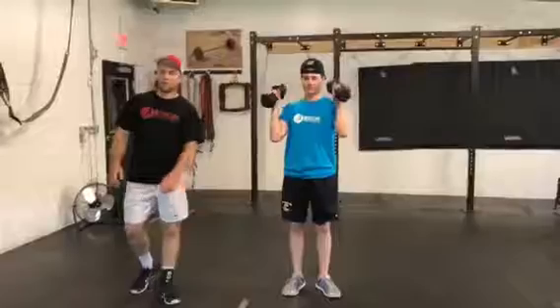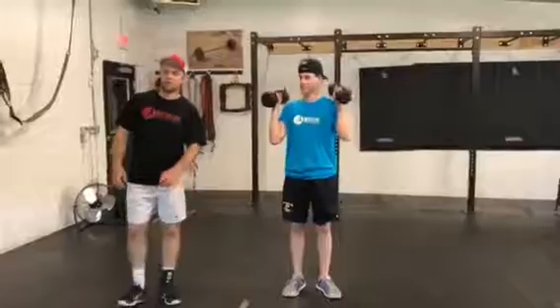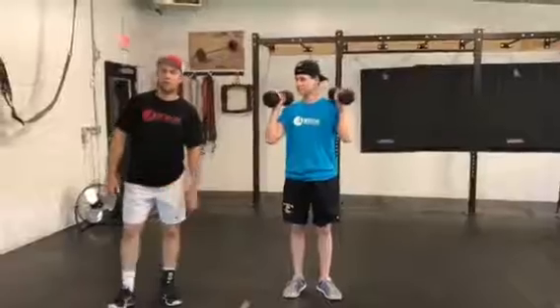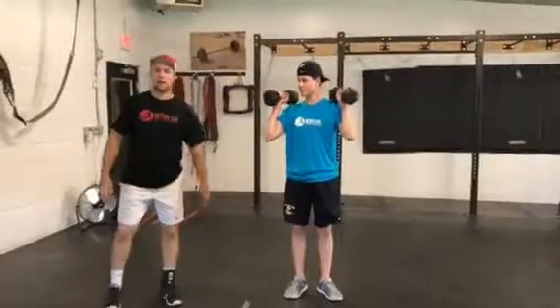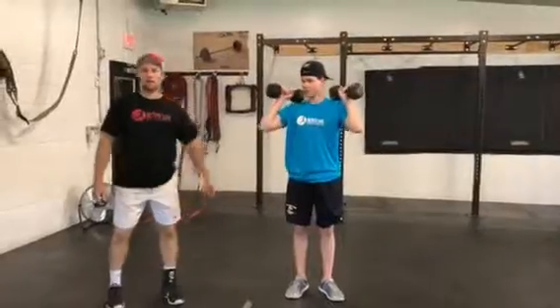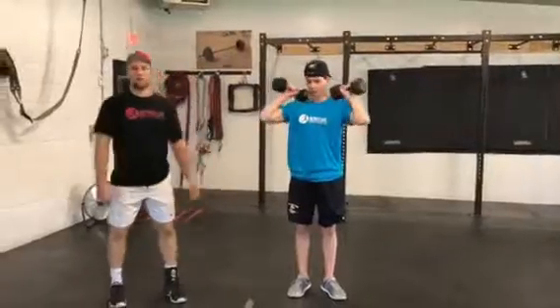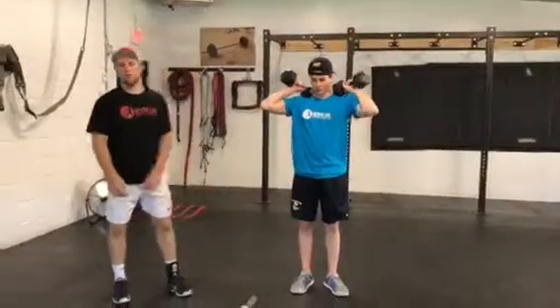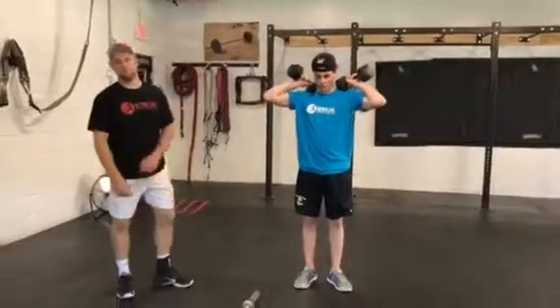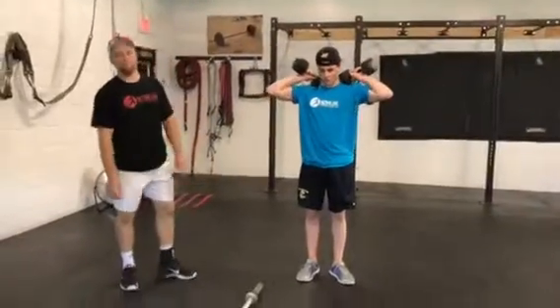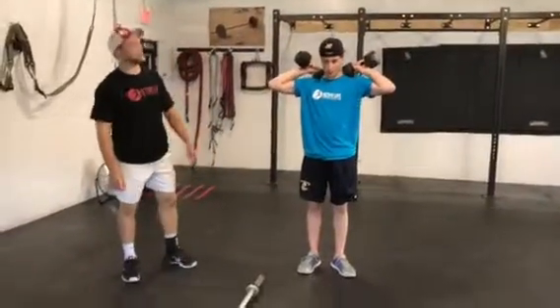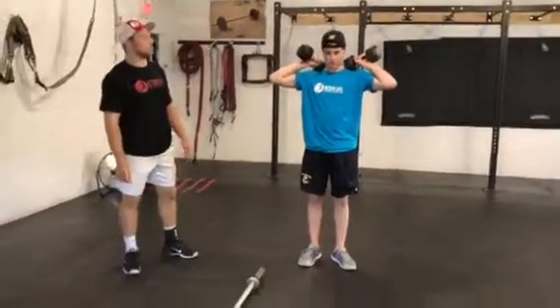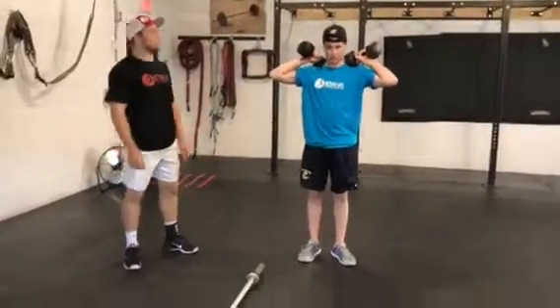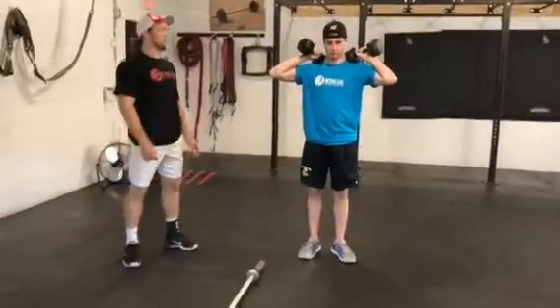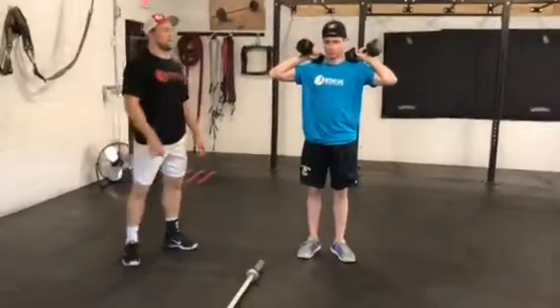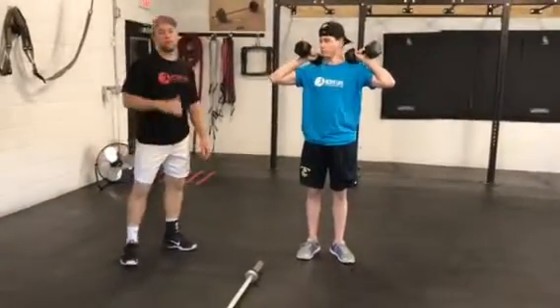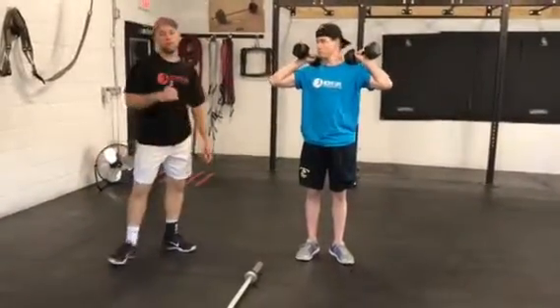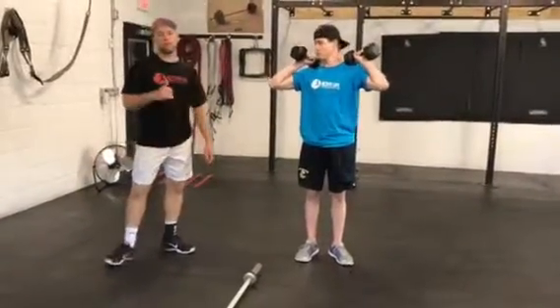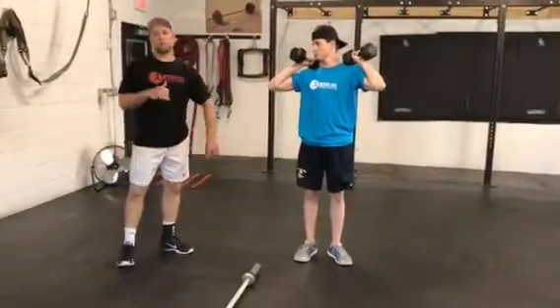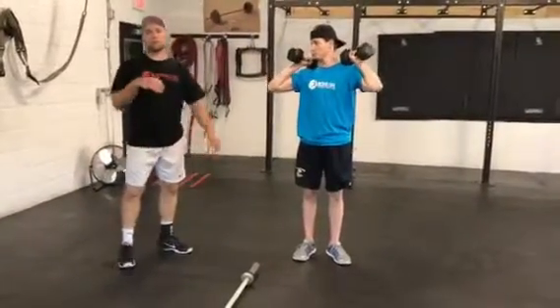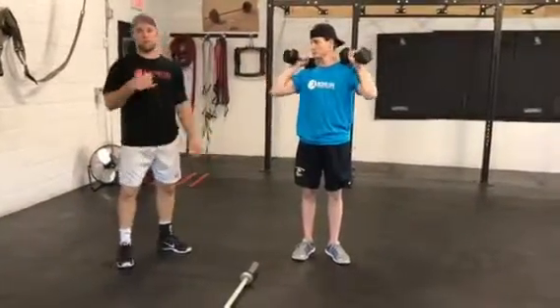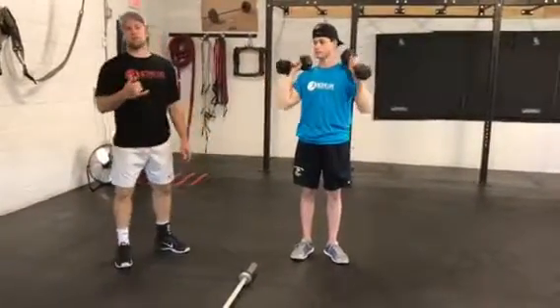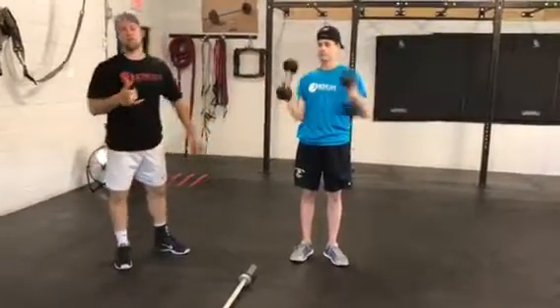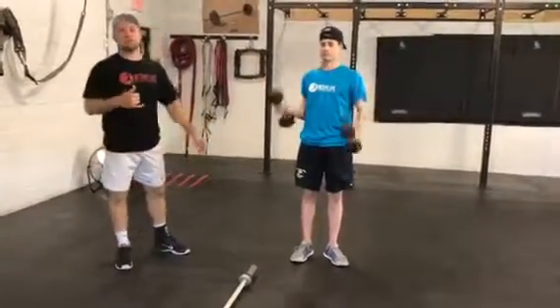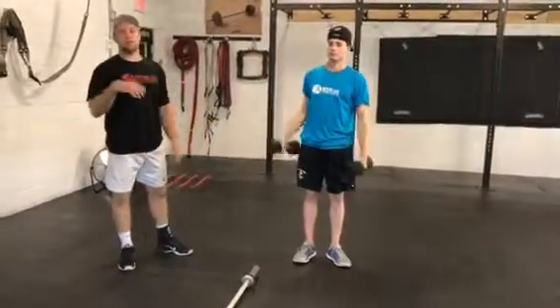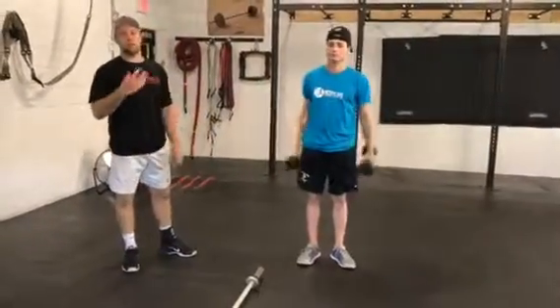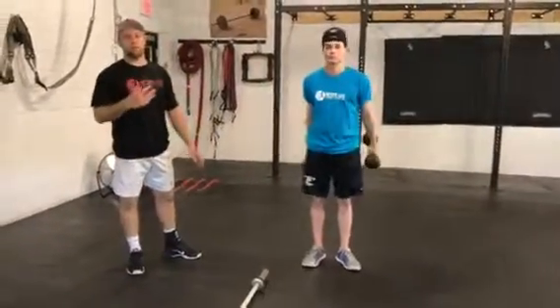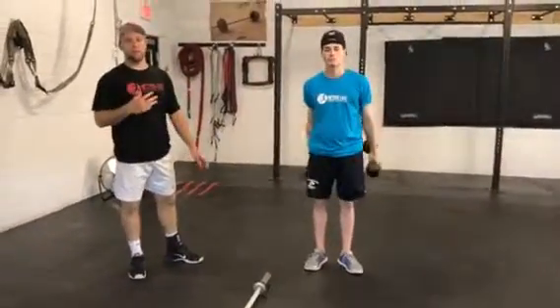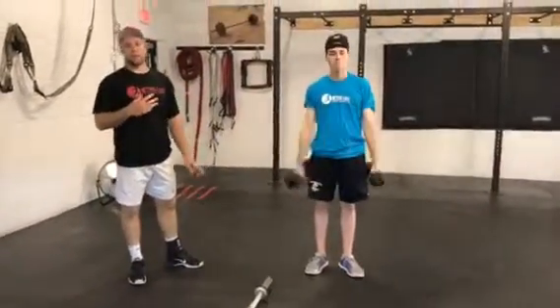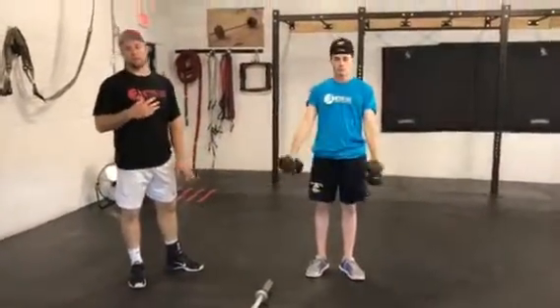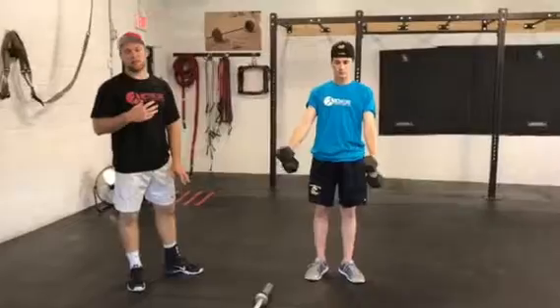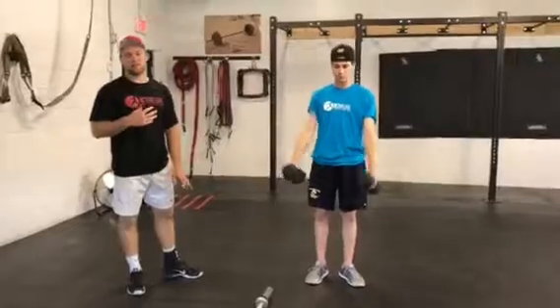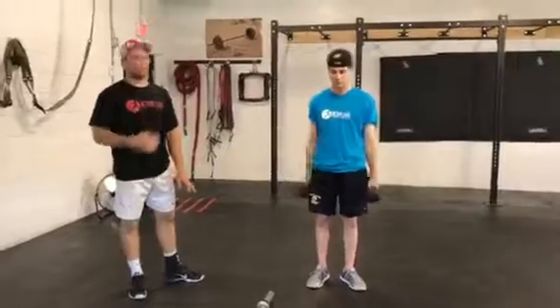This is Strength Three. We have two different supersets and three different exercise breaks.